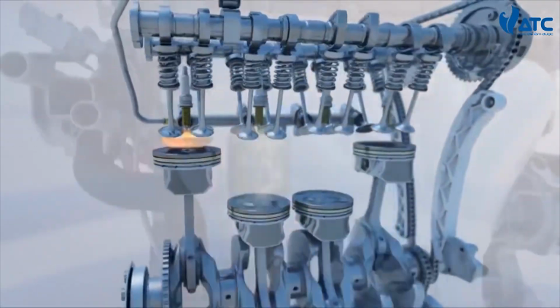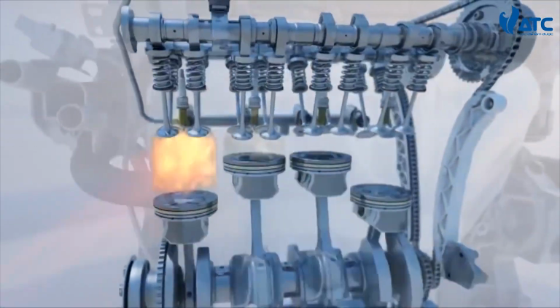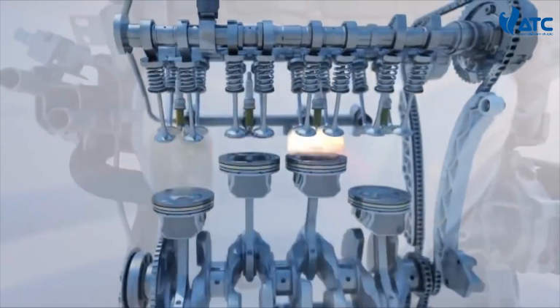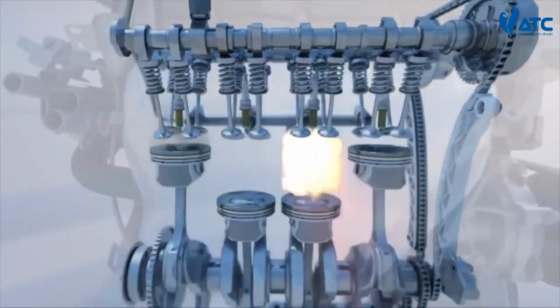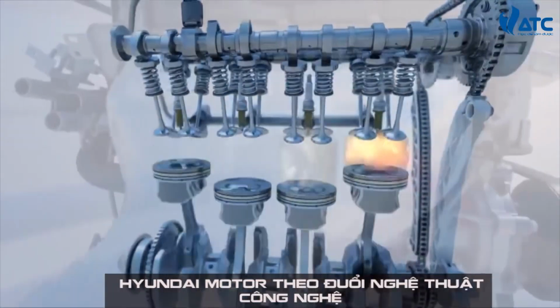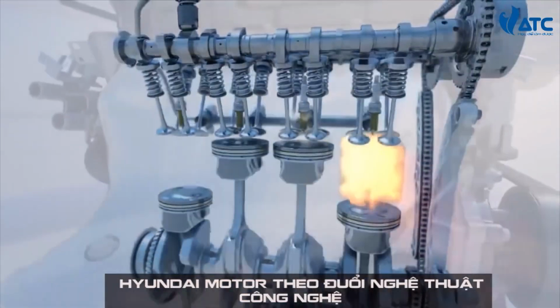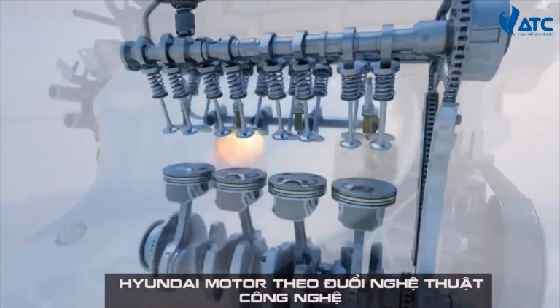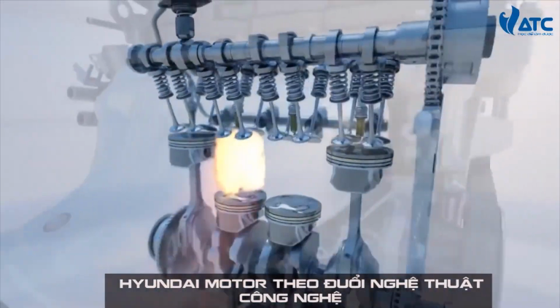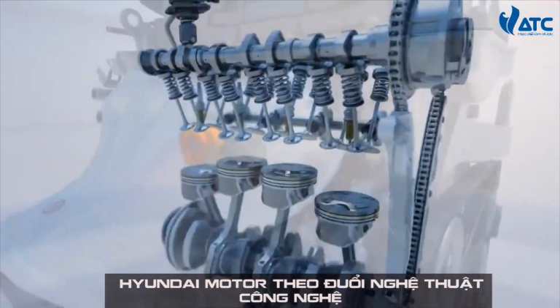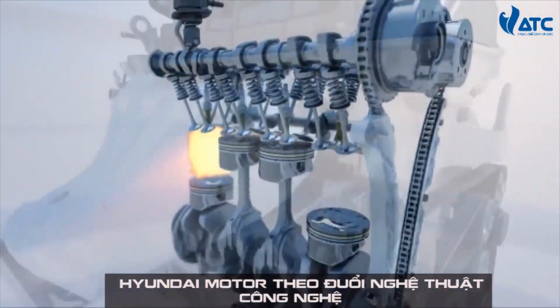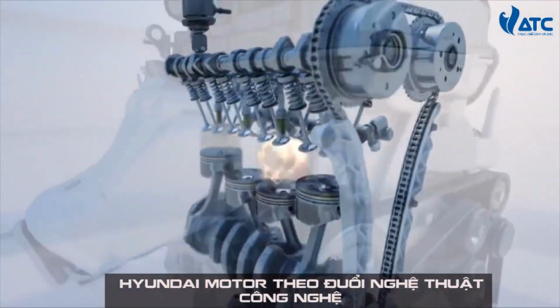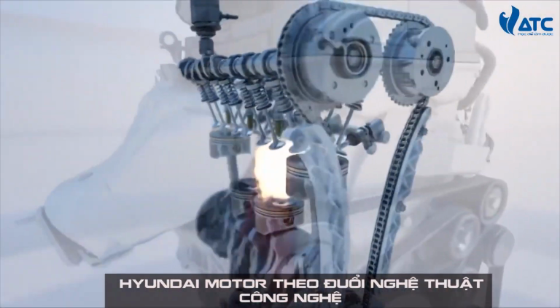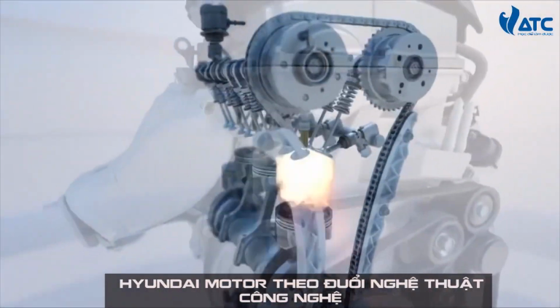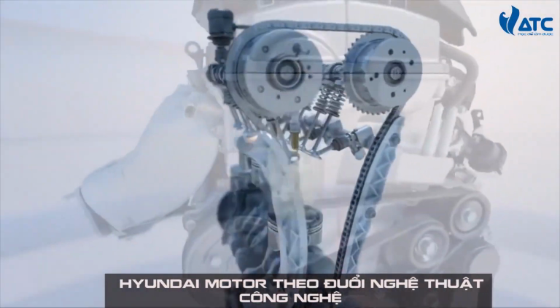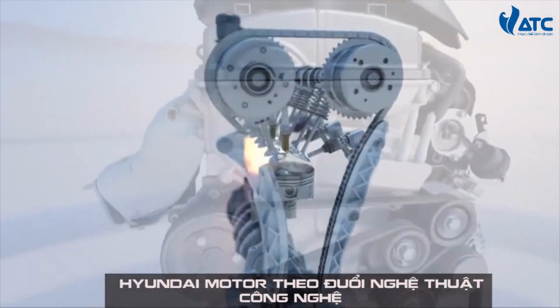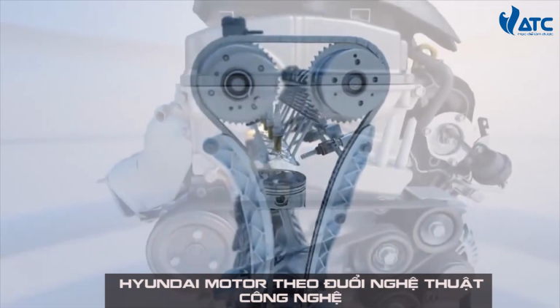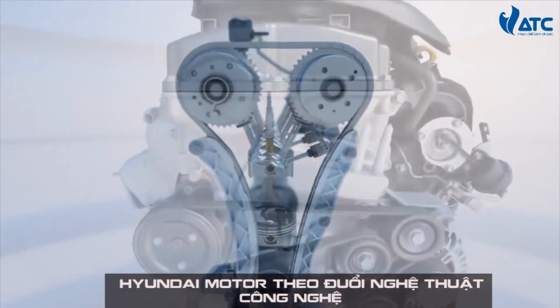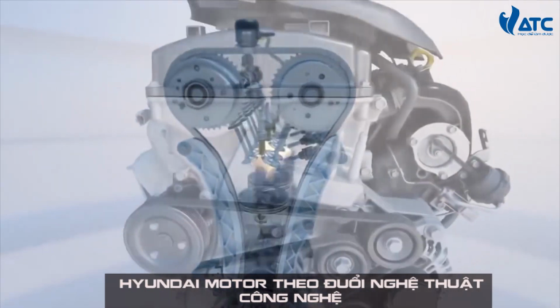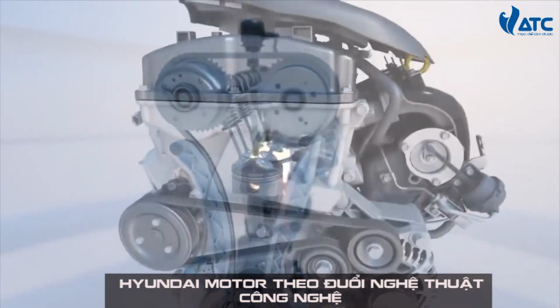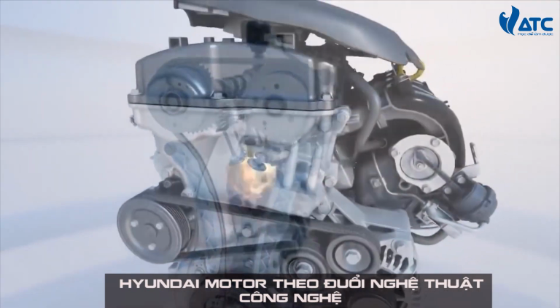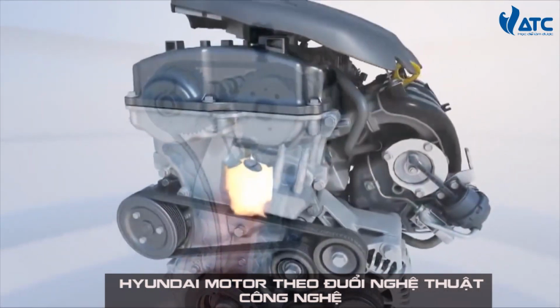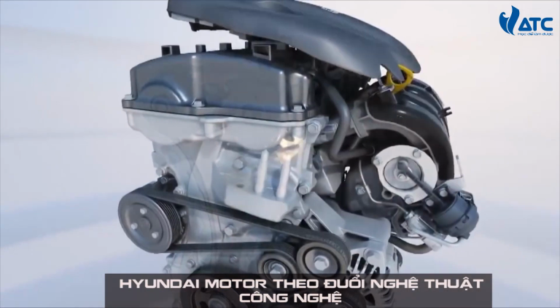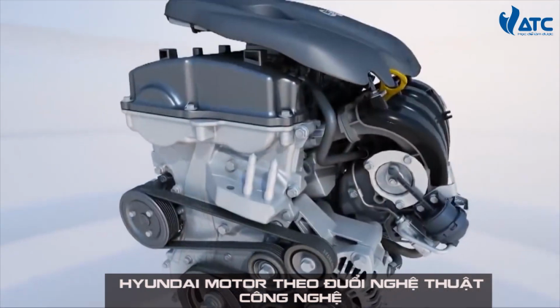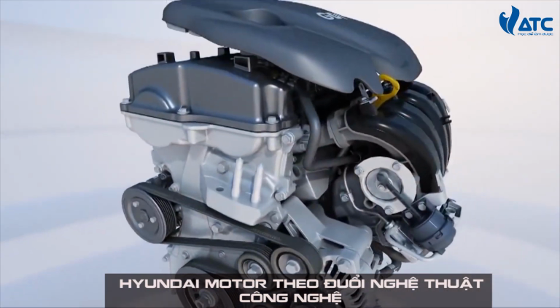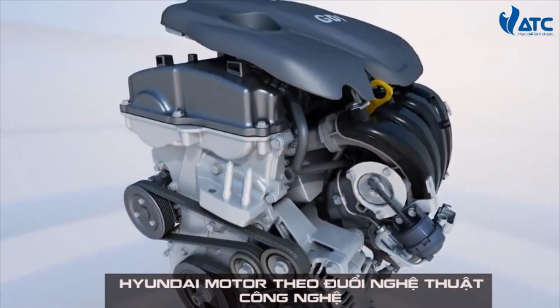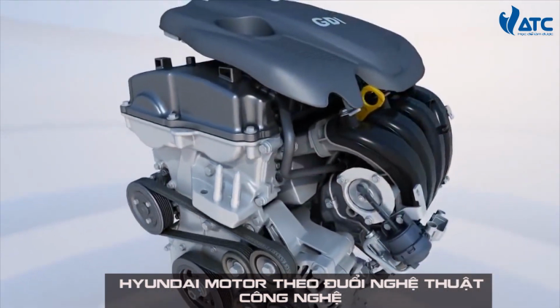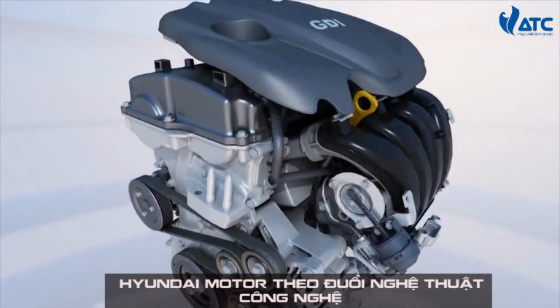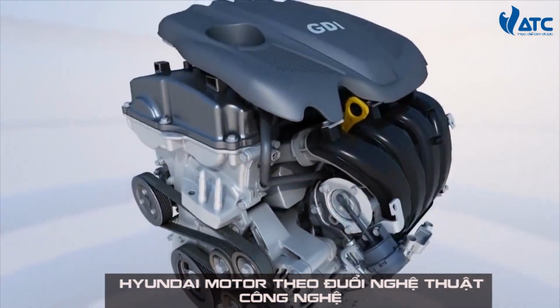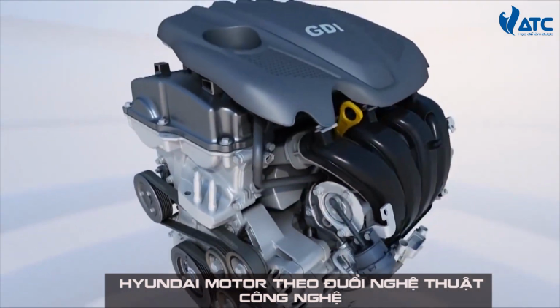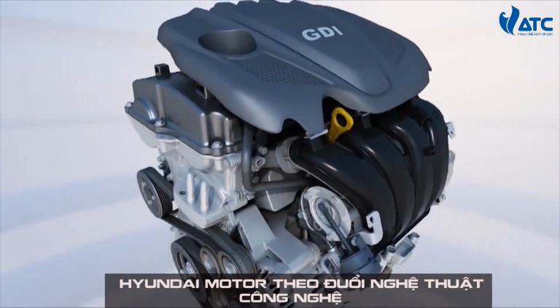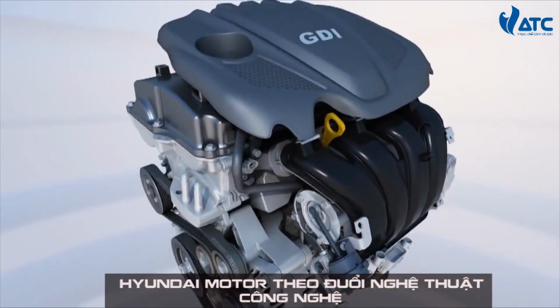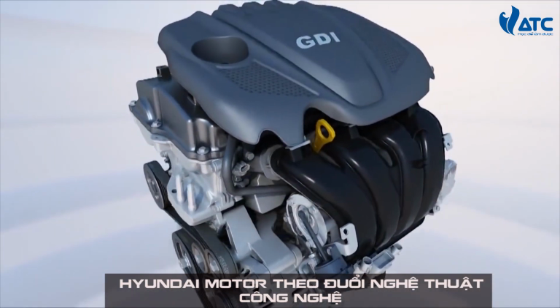The most refined GDI engine in the world — Theta 2.4 GDI.